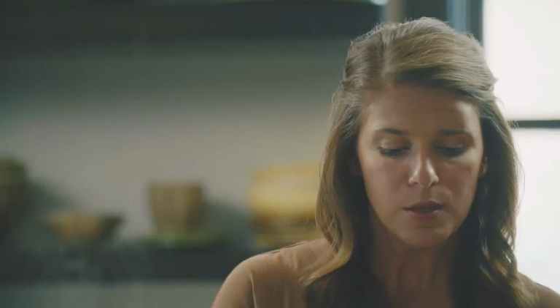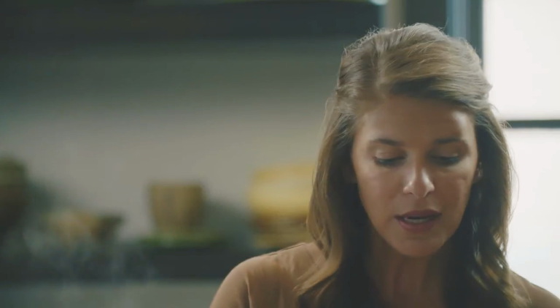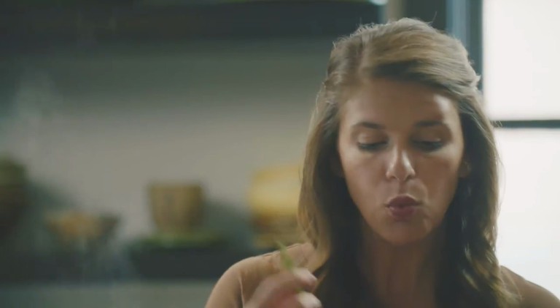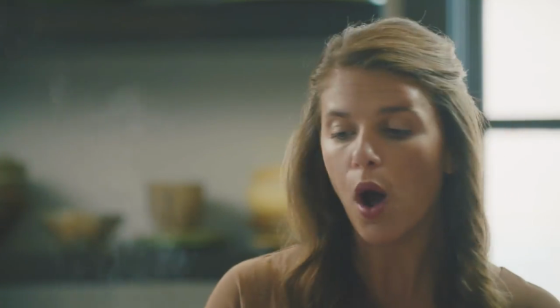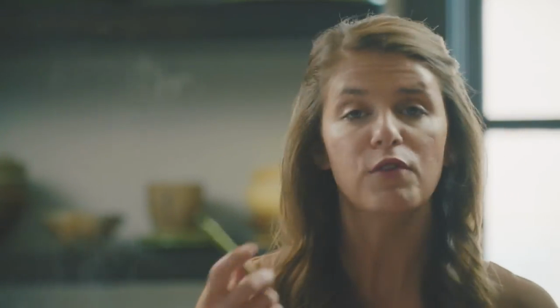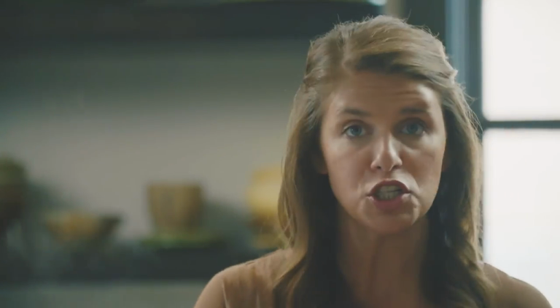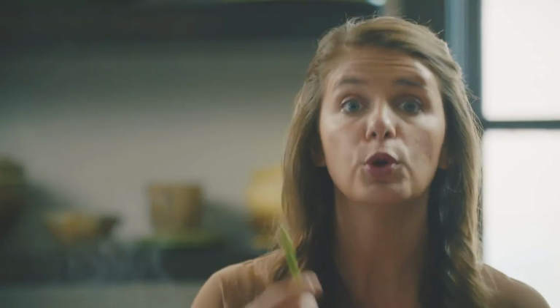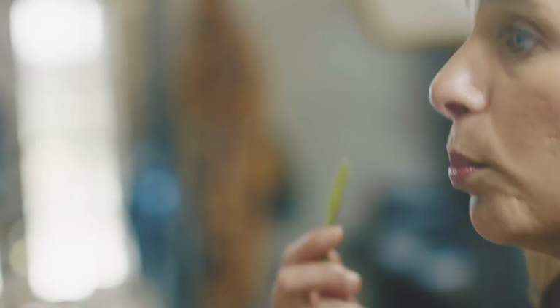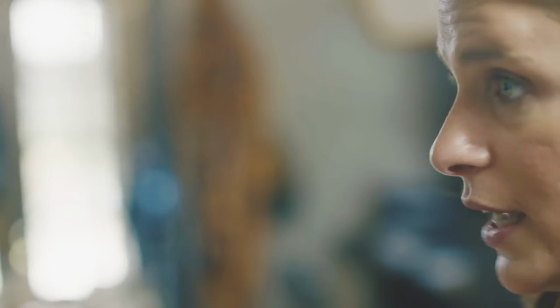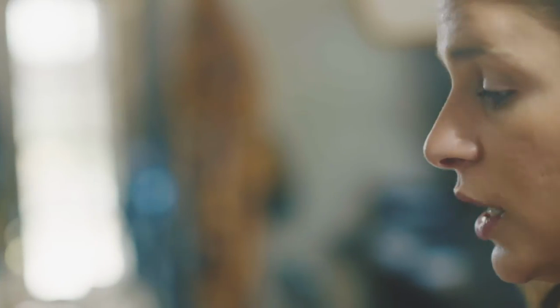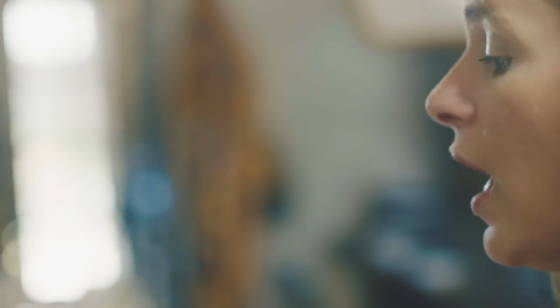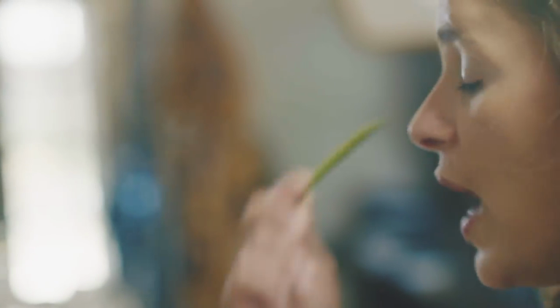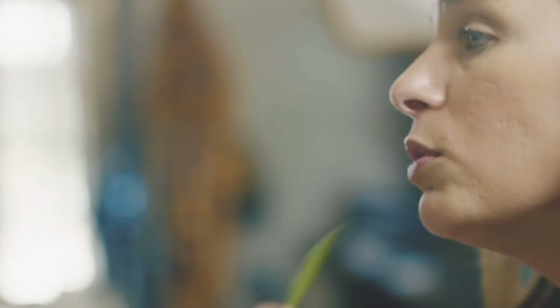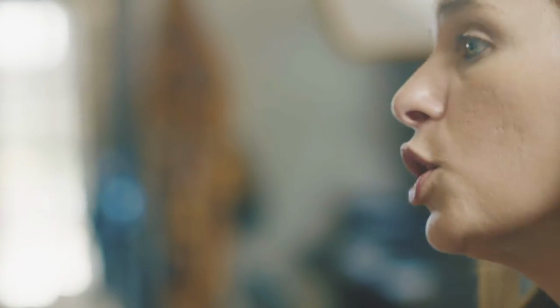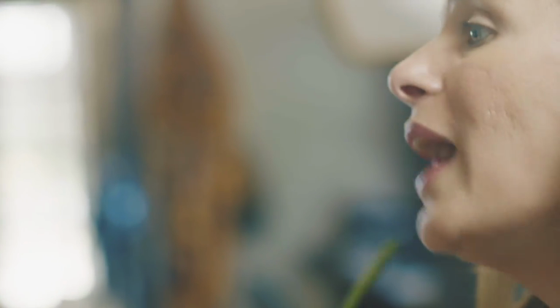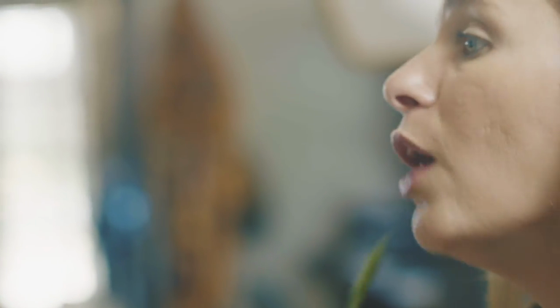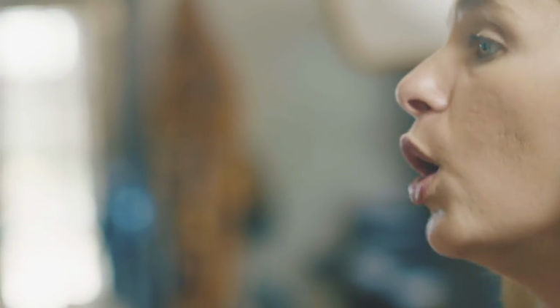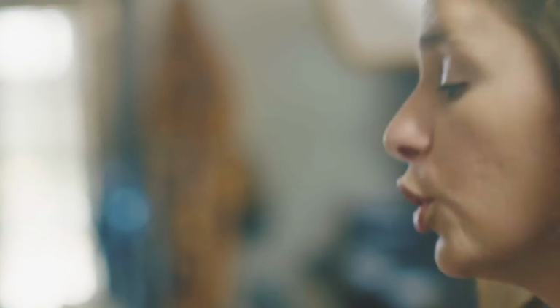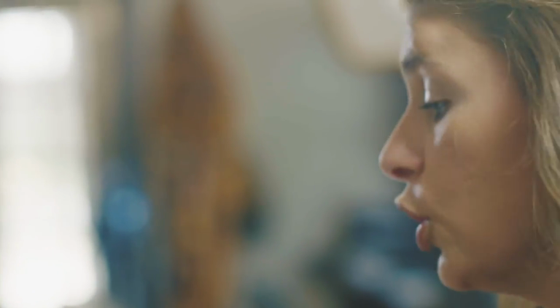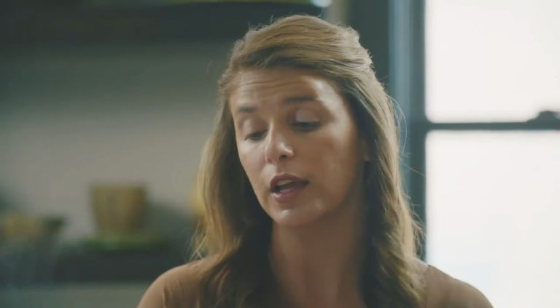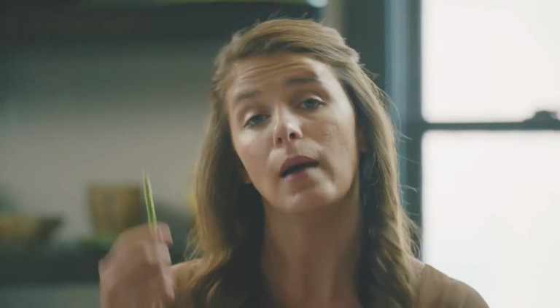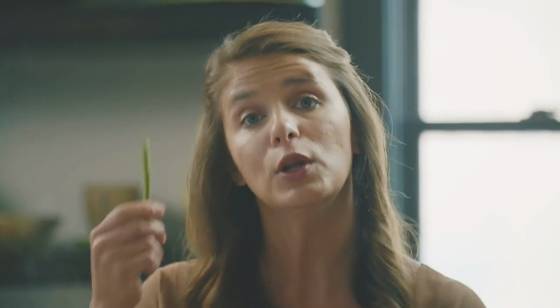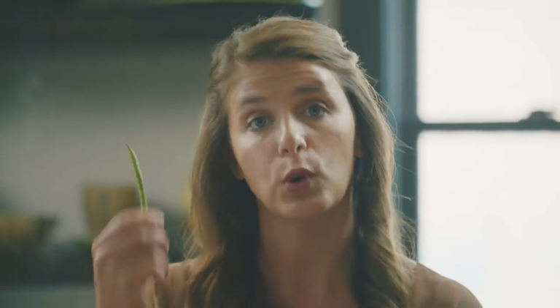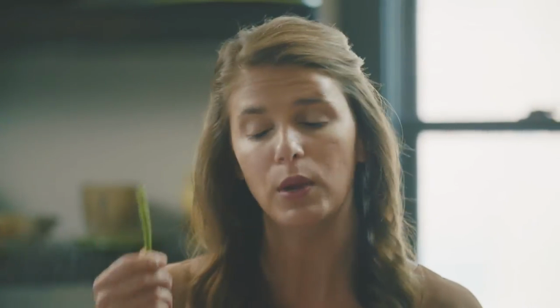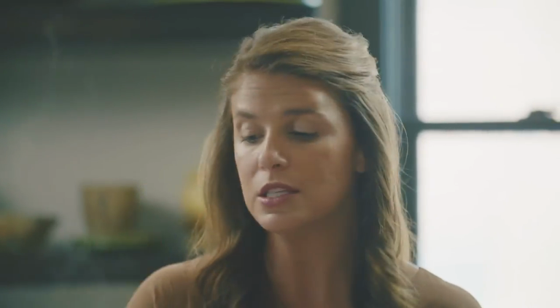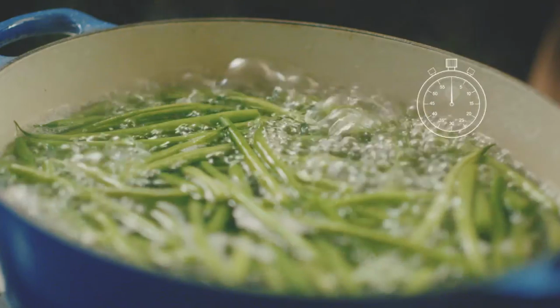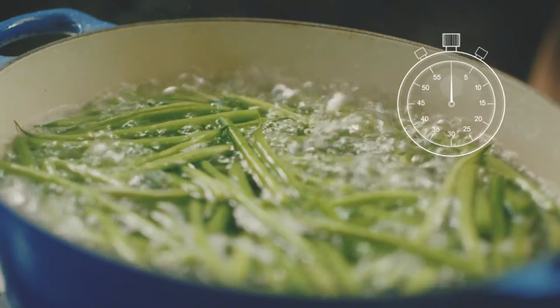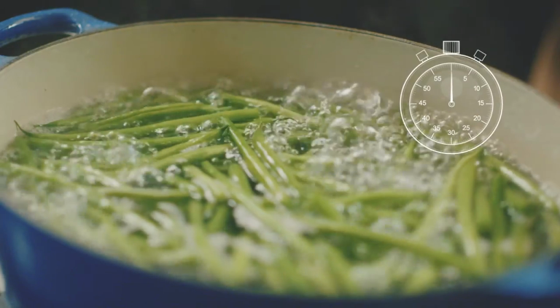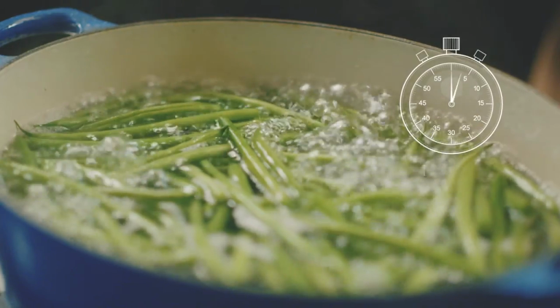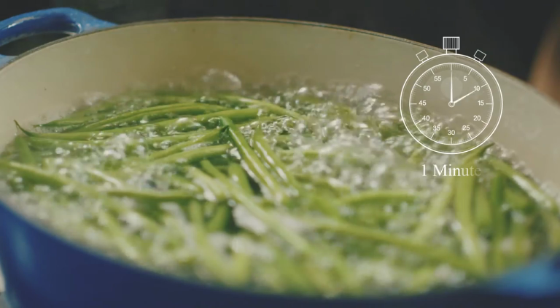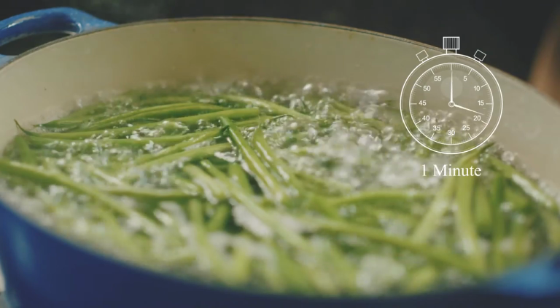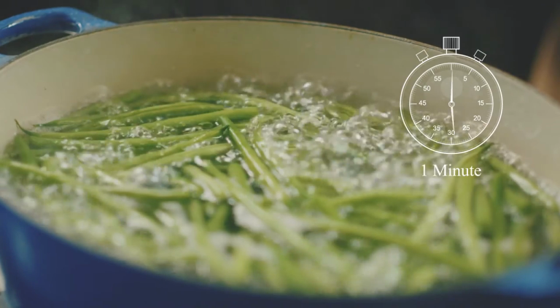Depending on what vegetable you're blanching, that will determine how long you're gonna cook it. I'm doing green beans, so I'm gonna go for about a minute.